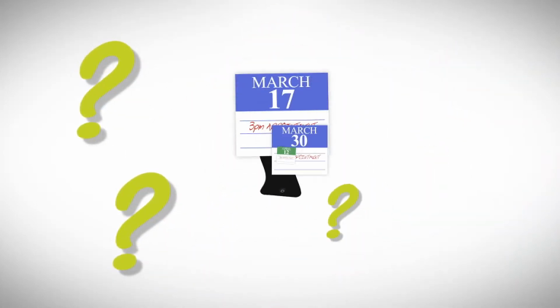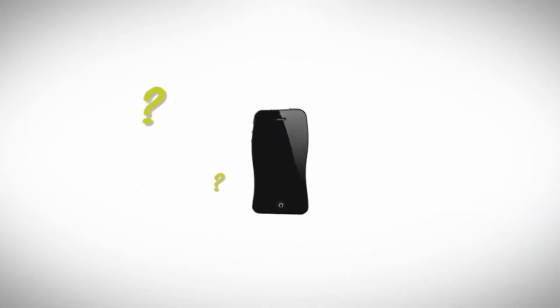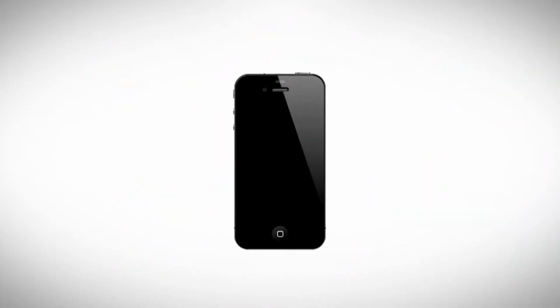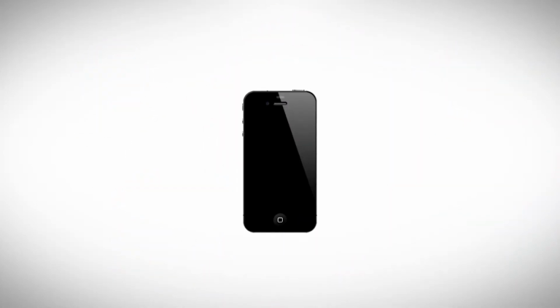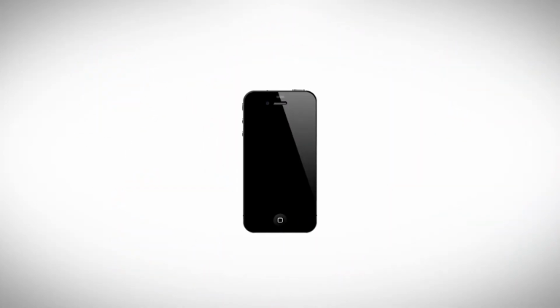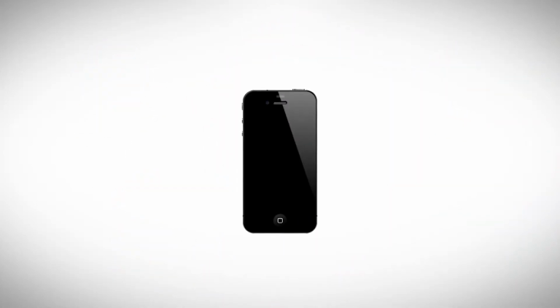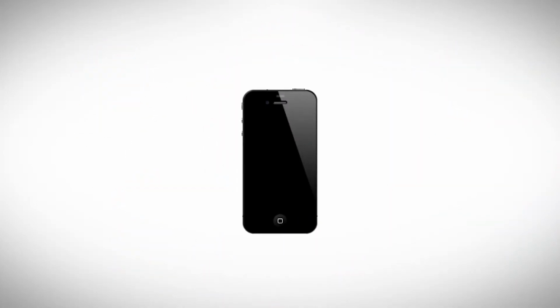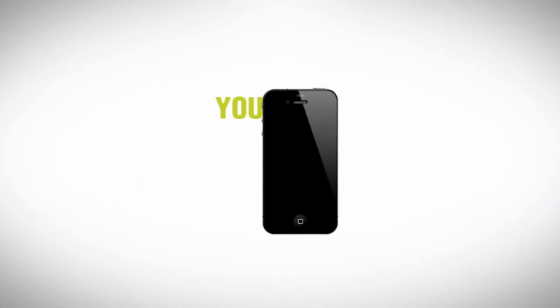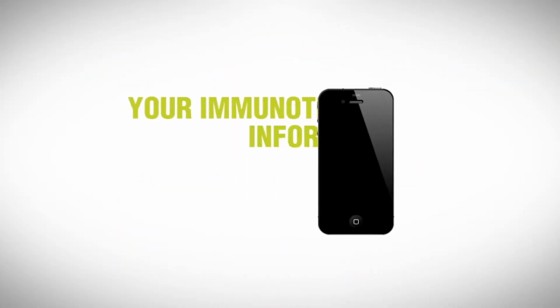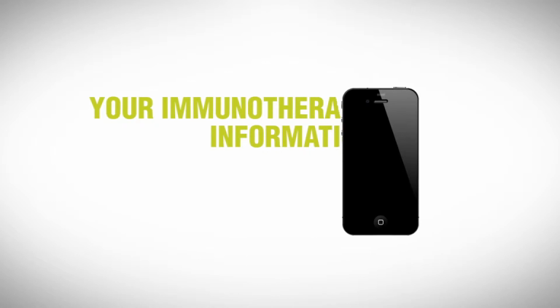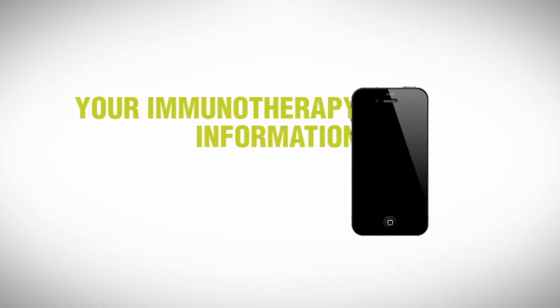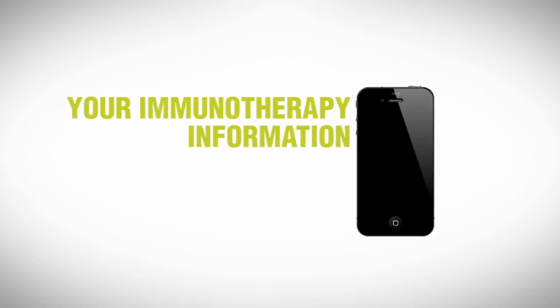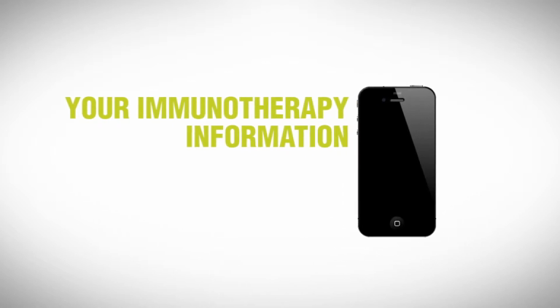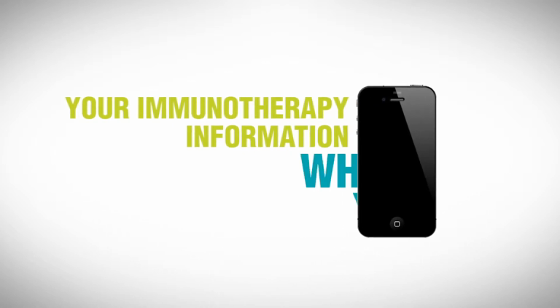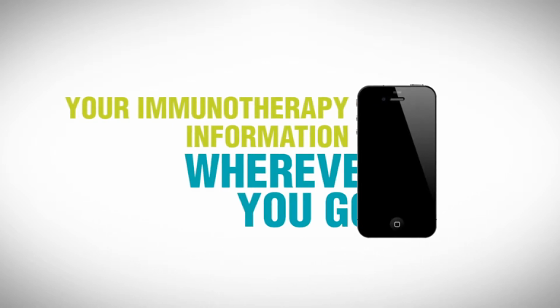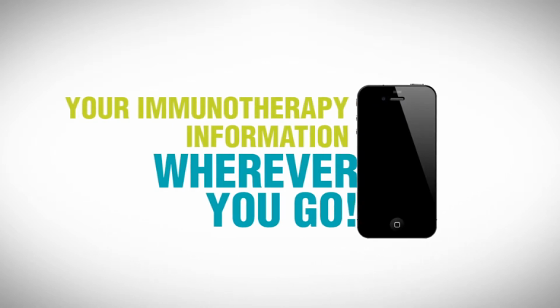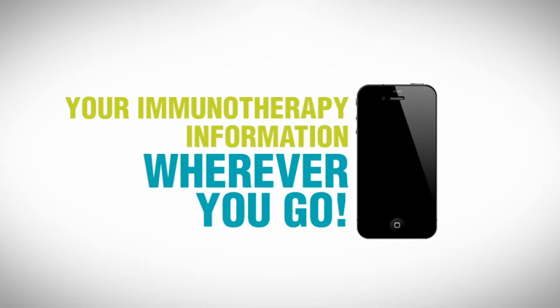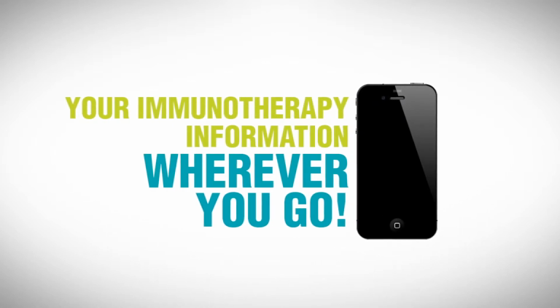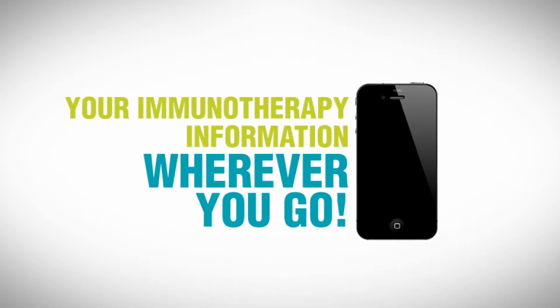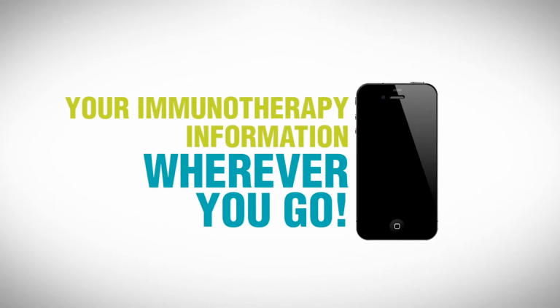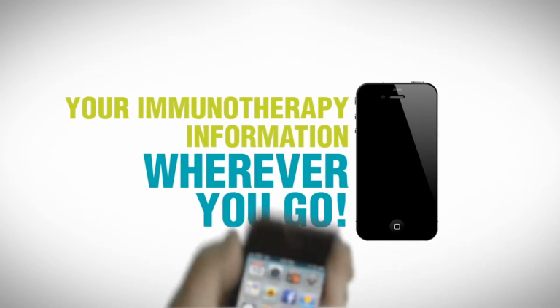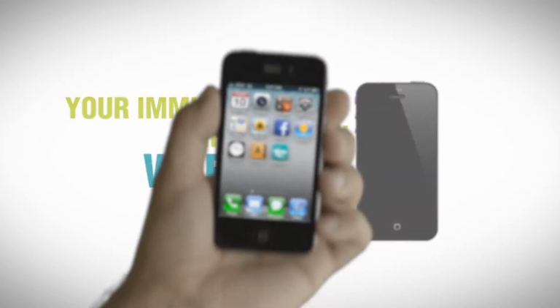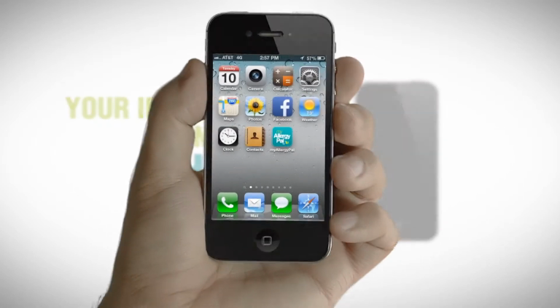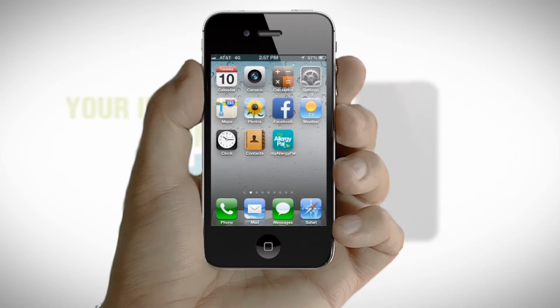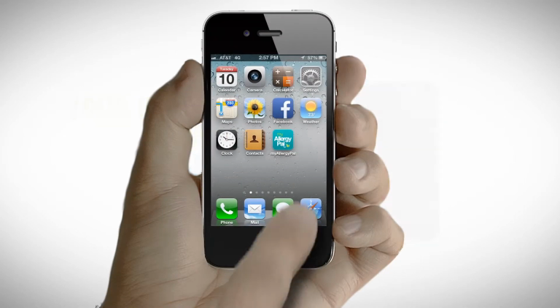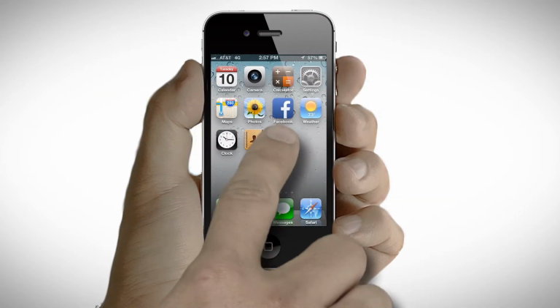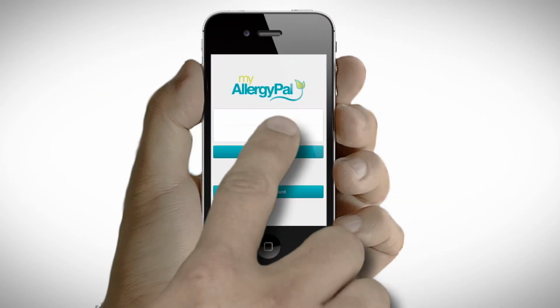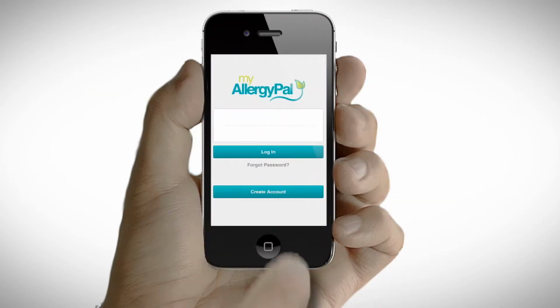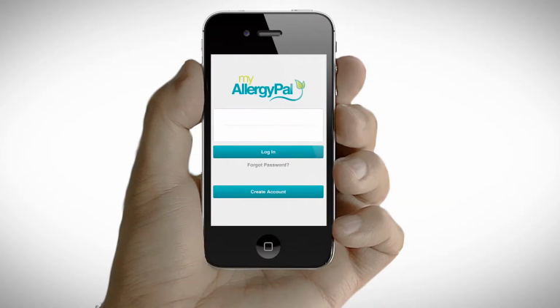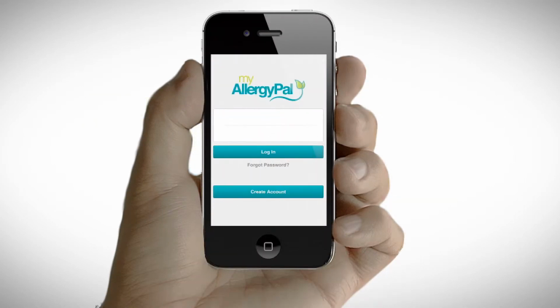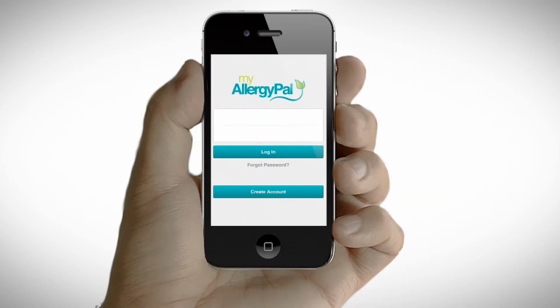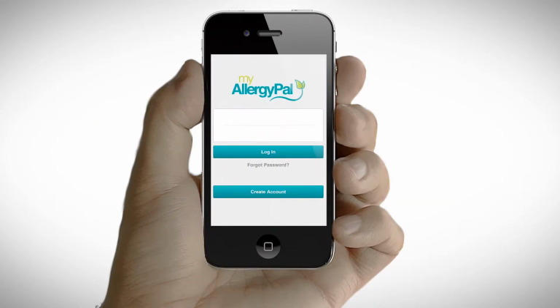Now there's an app that lets you take your immunotherapy information with you wherever you go. Introducing My Allergy Pal.